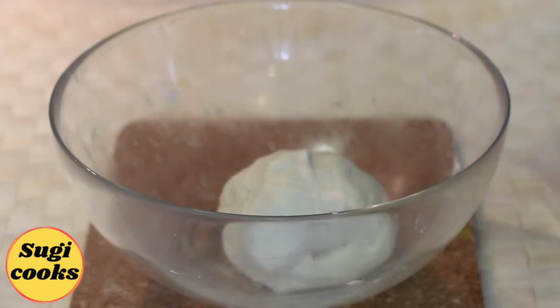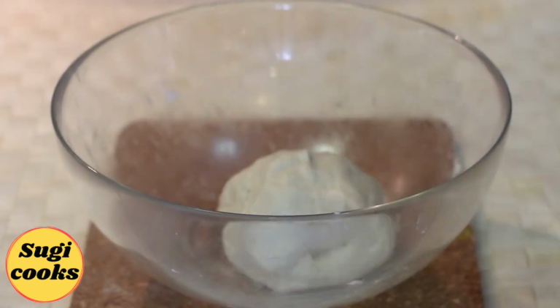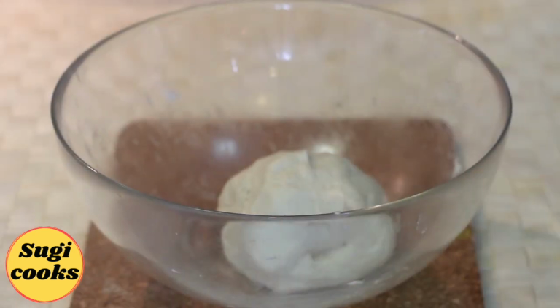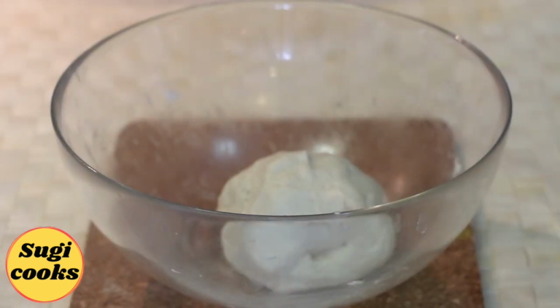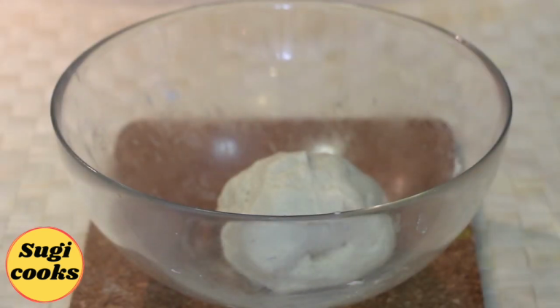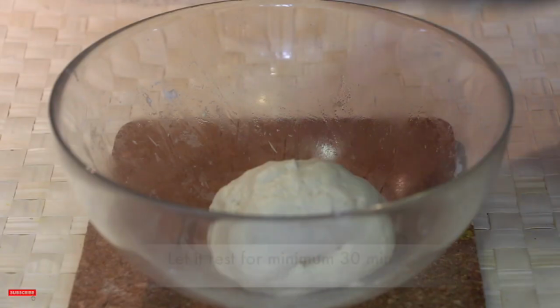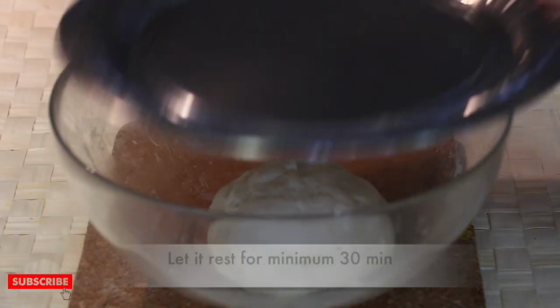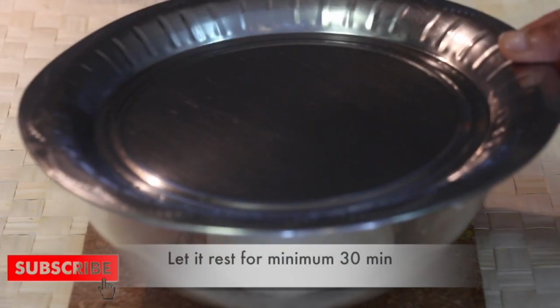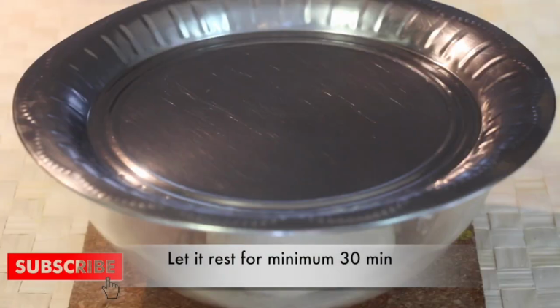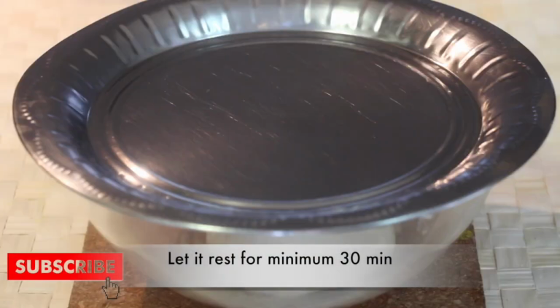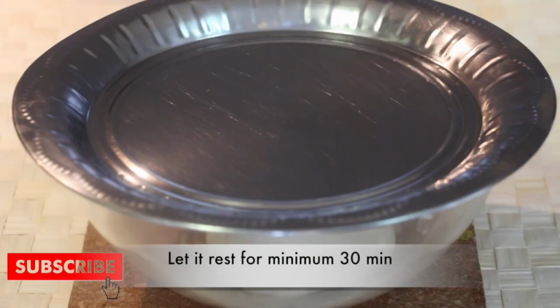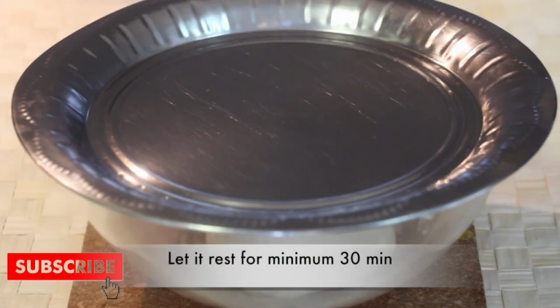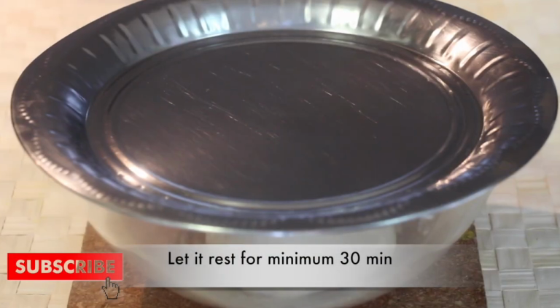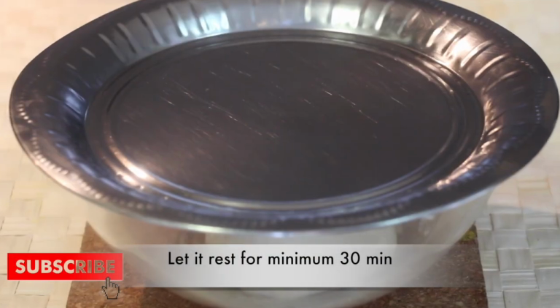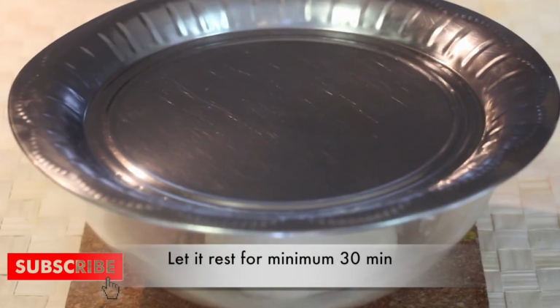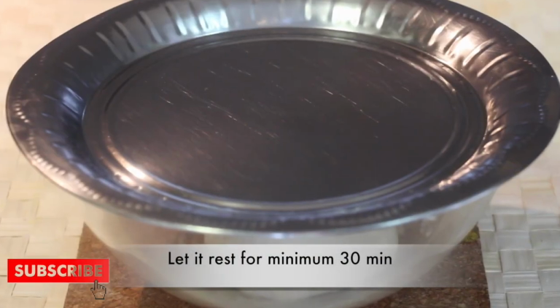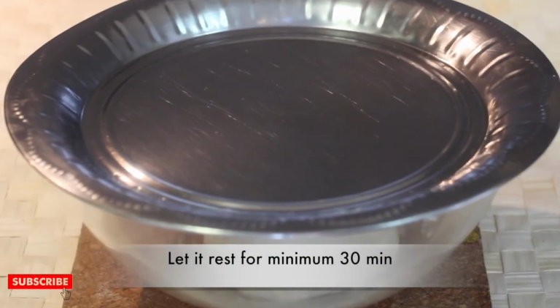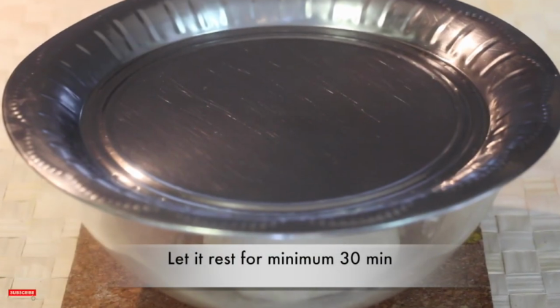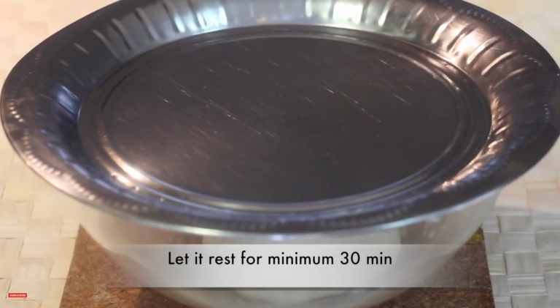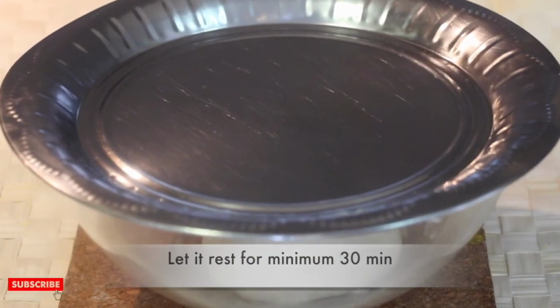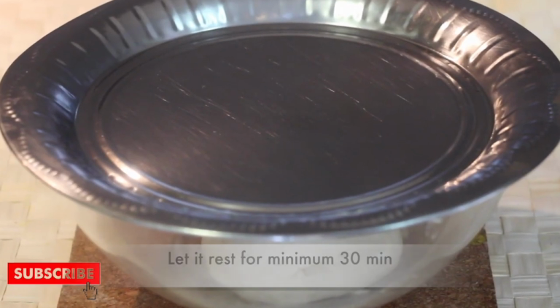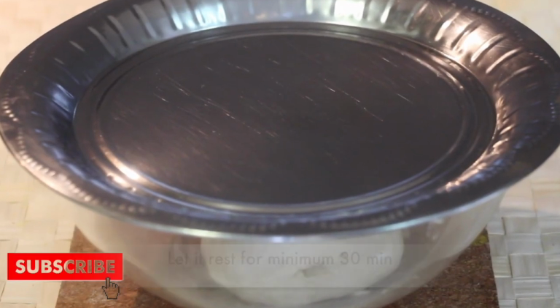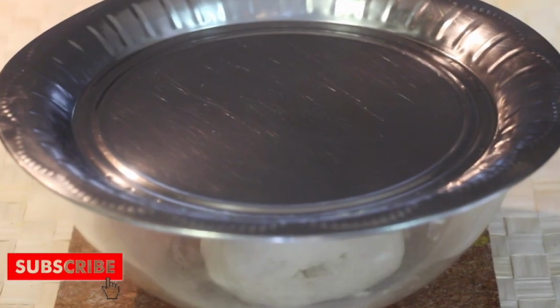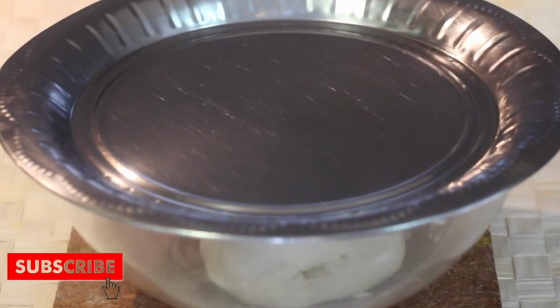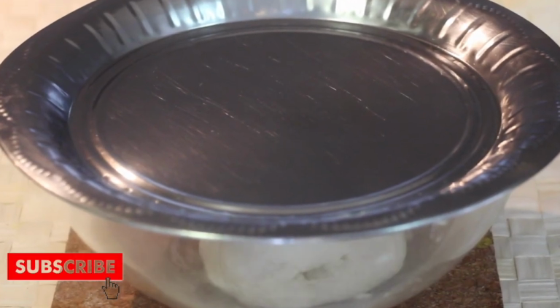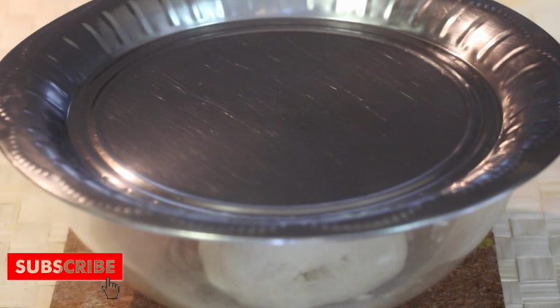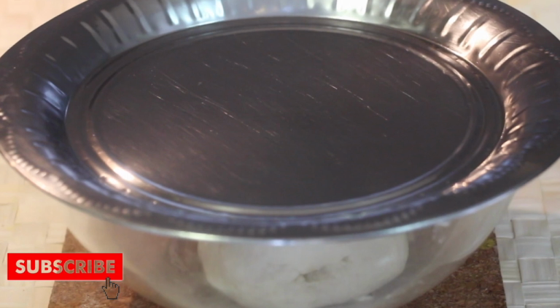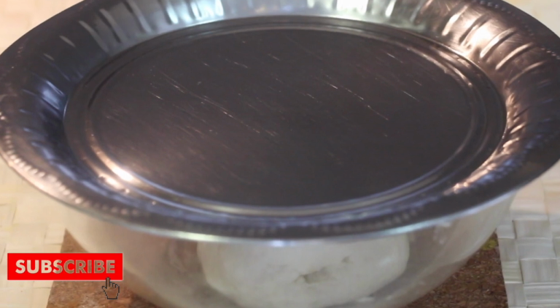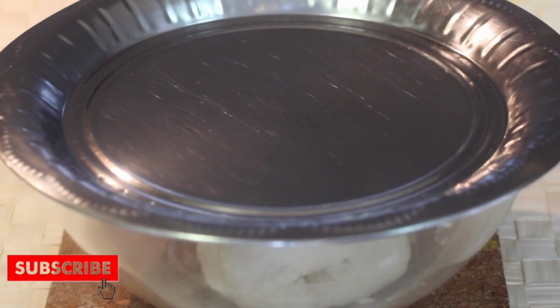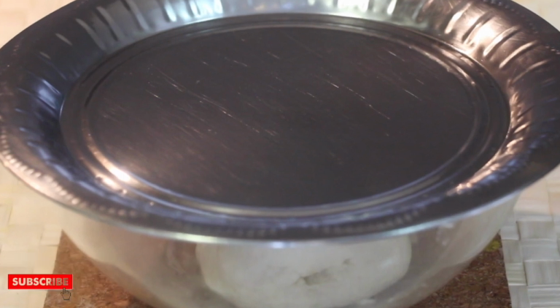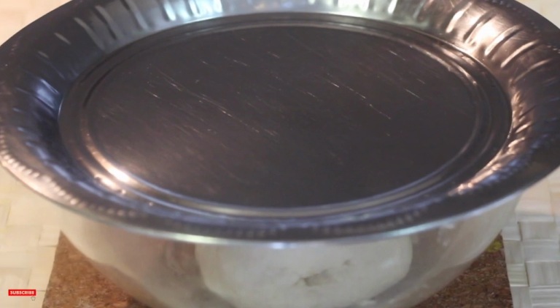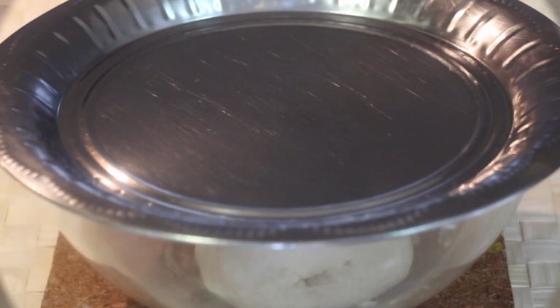Let it rest for a minimum of 30 minutes. While it's resting, we can prepare the rava kesari for stuffing.